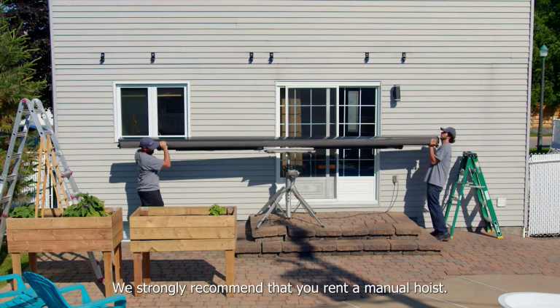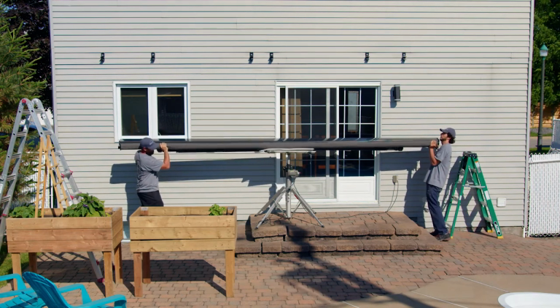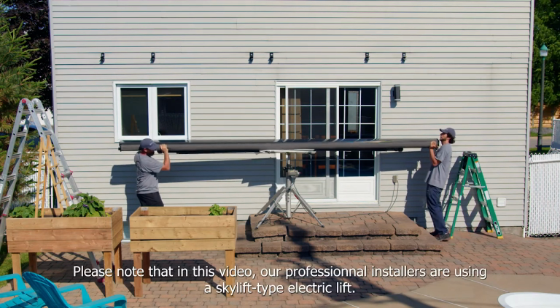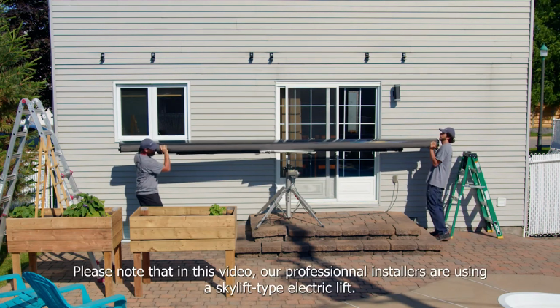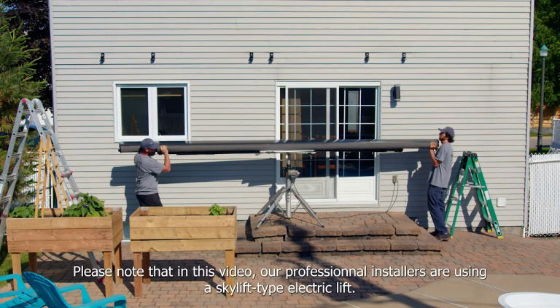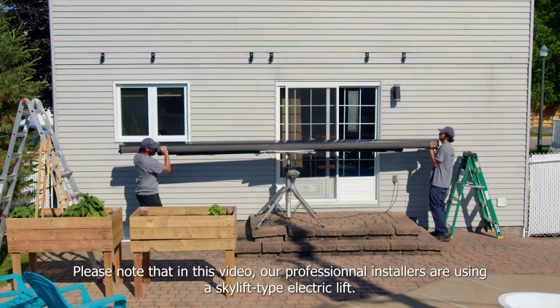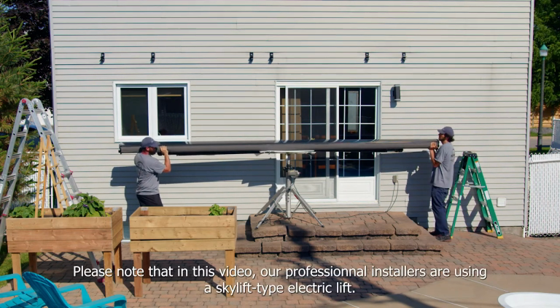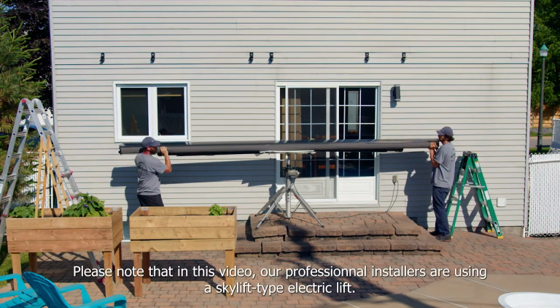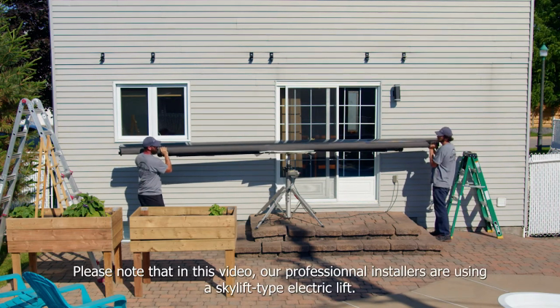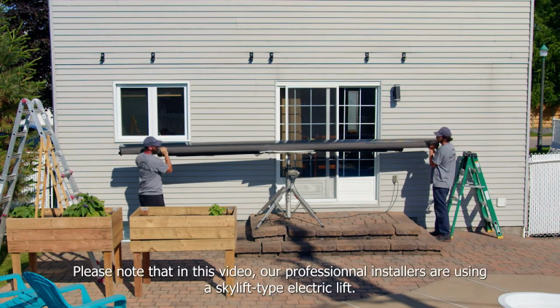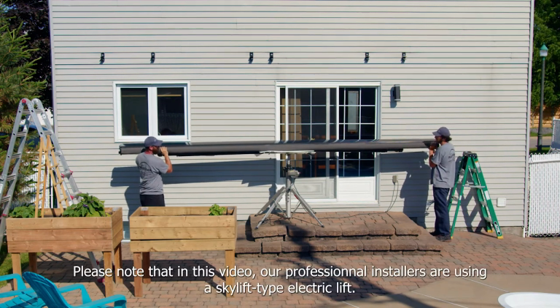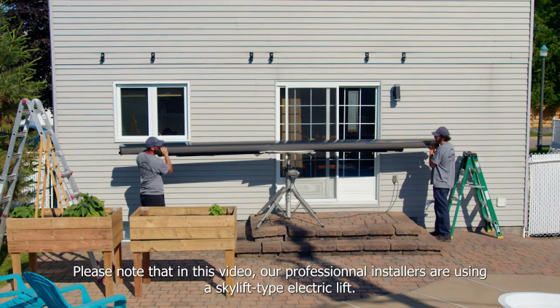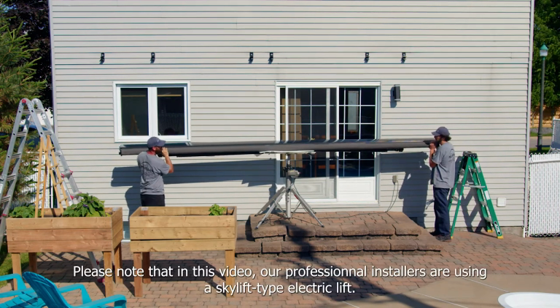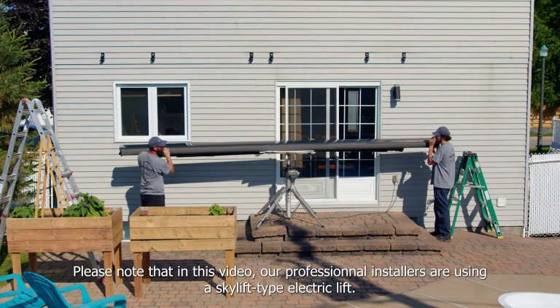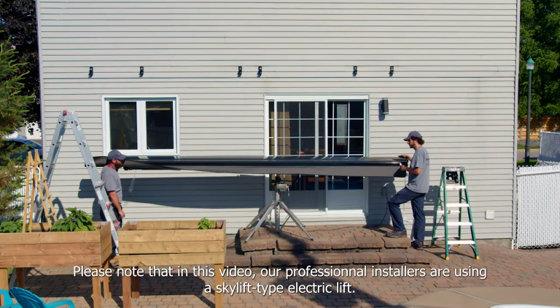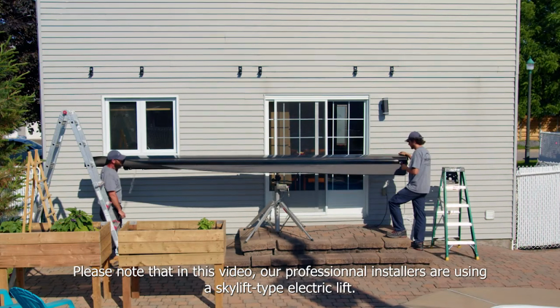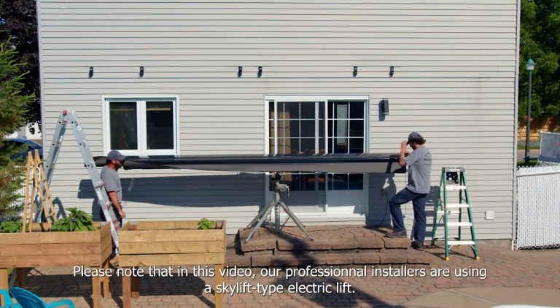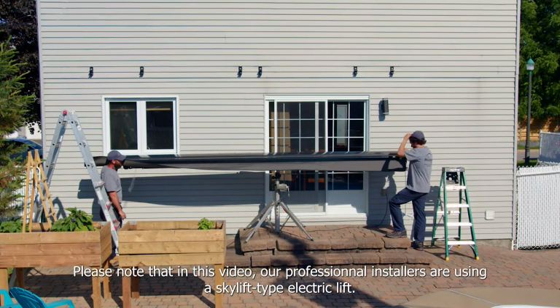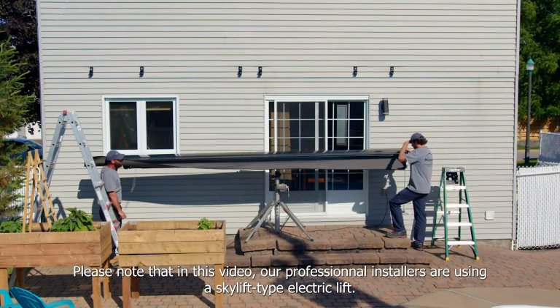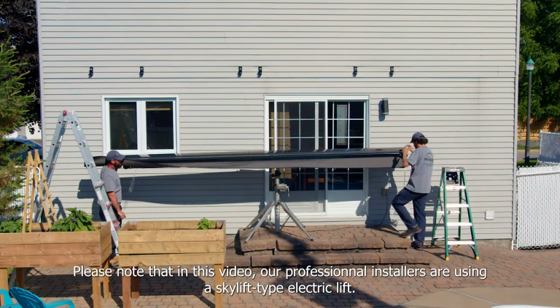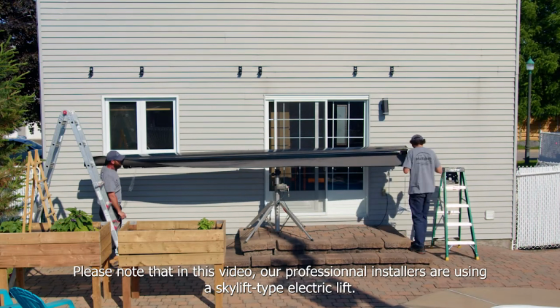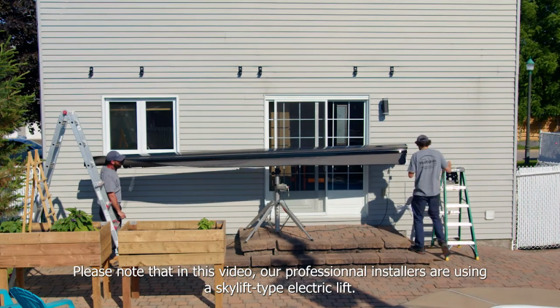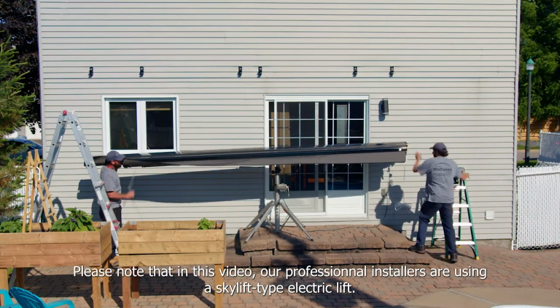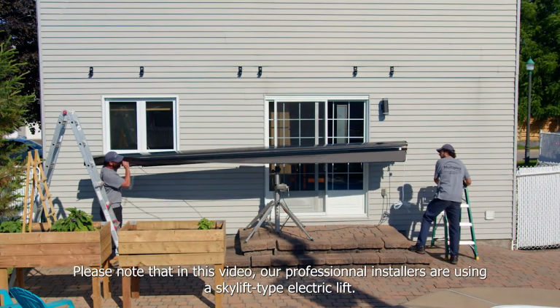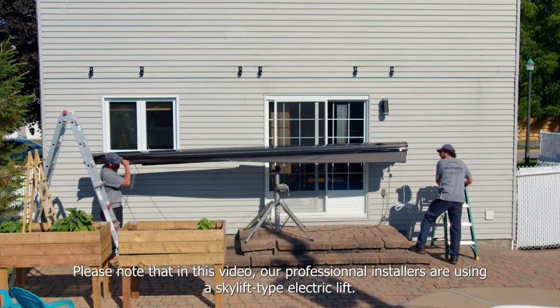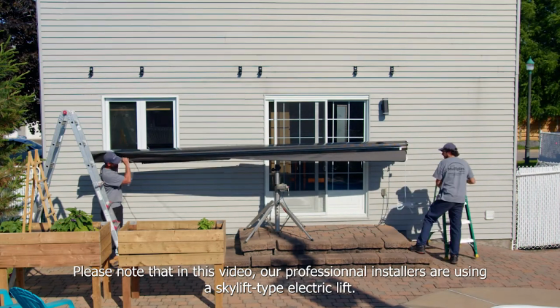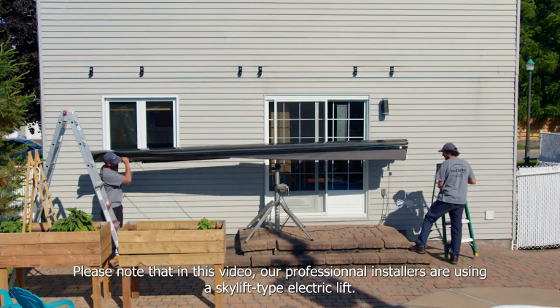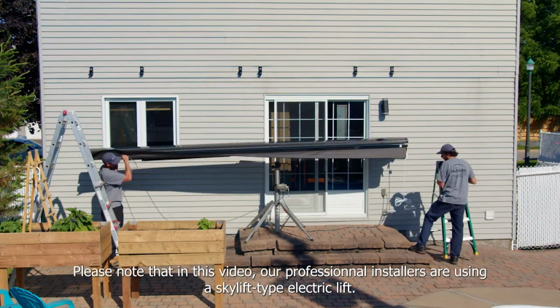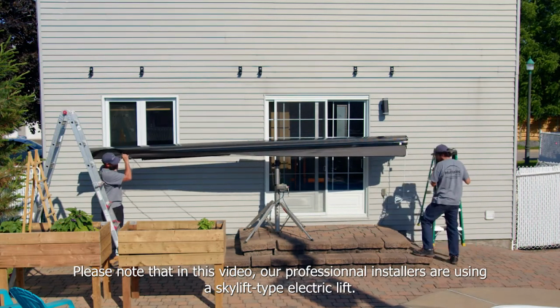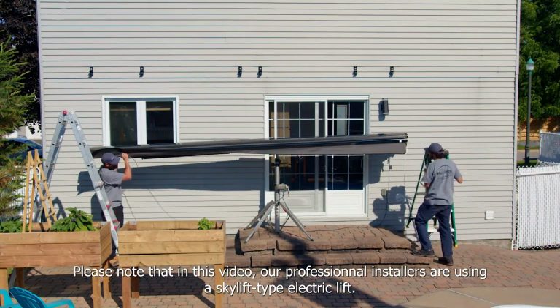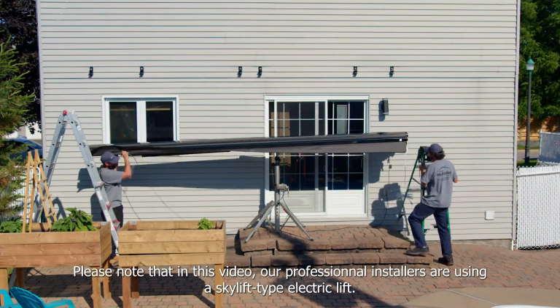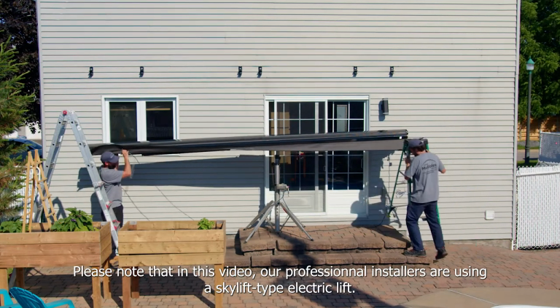Please note that in this video, our professional installers are using a SkyLift type electric lift.